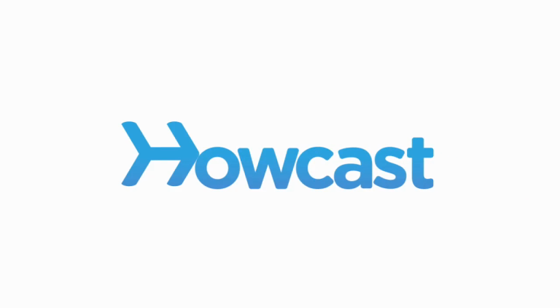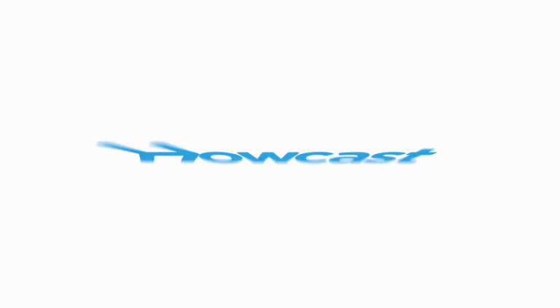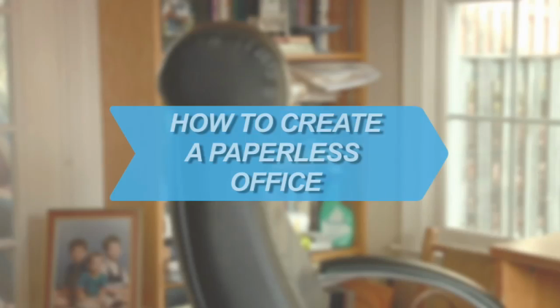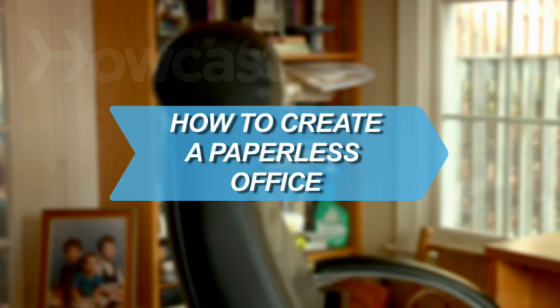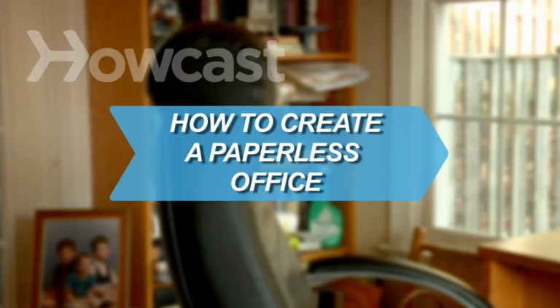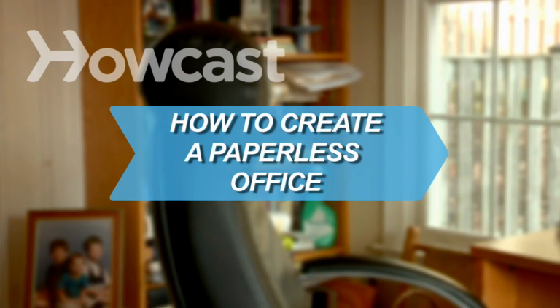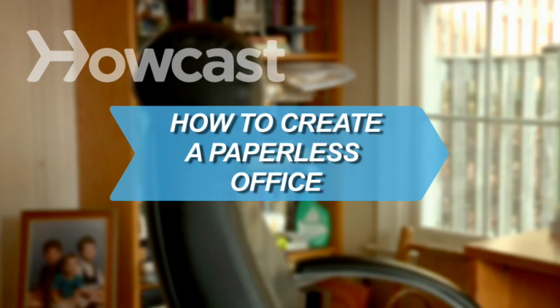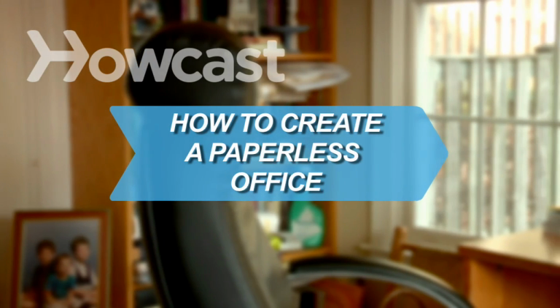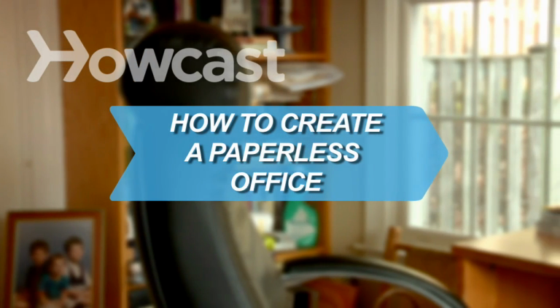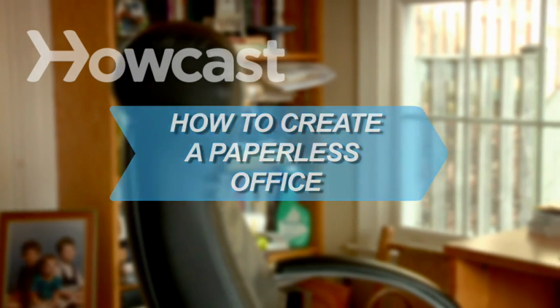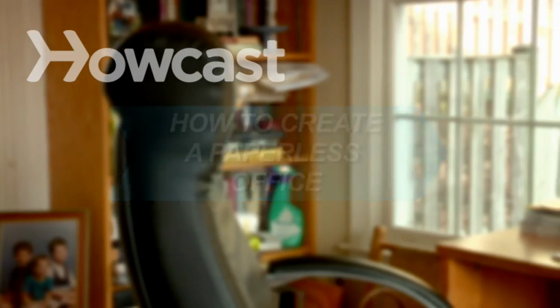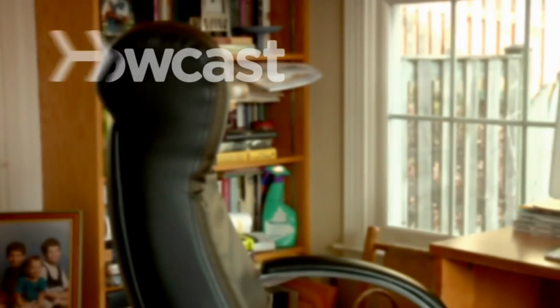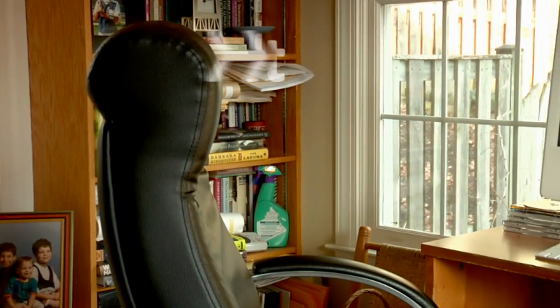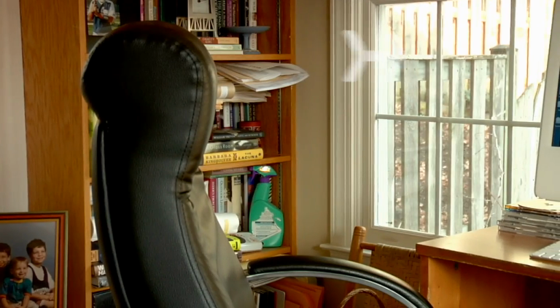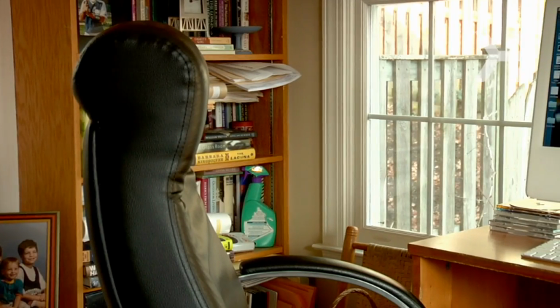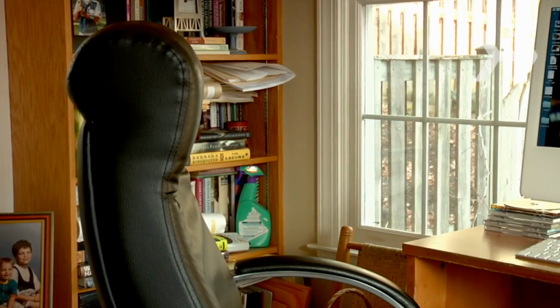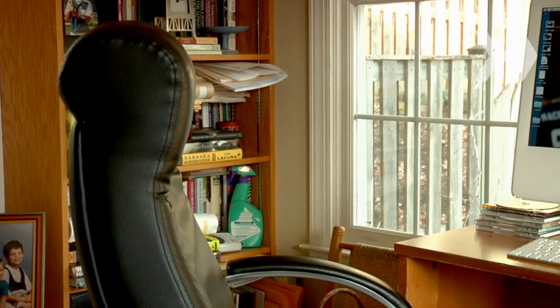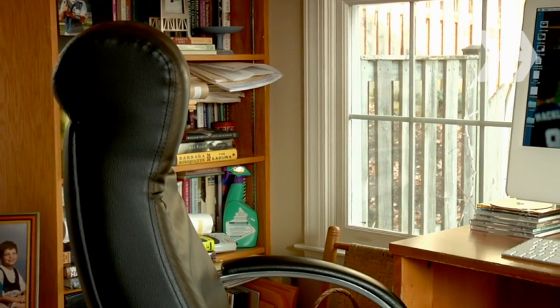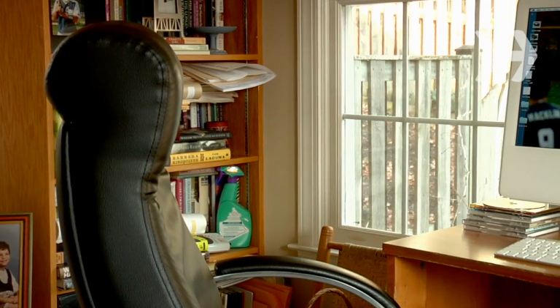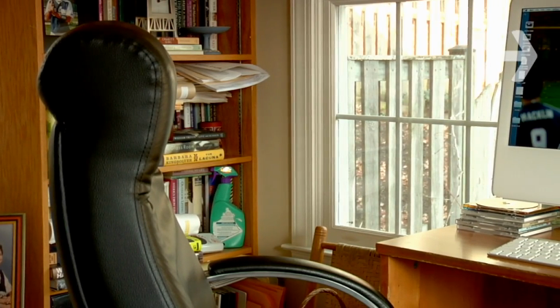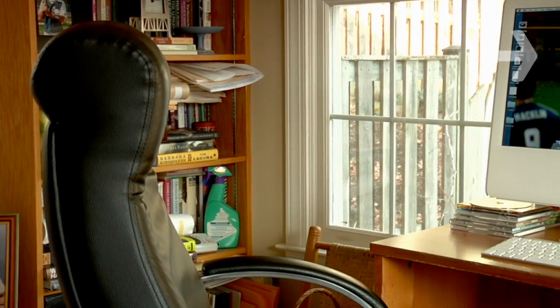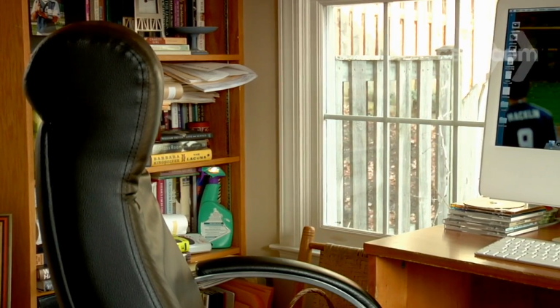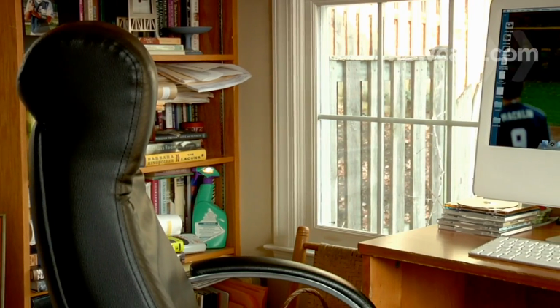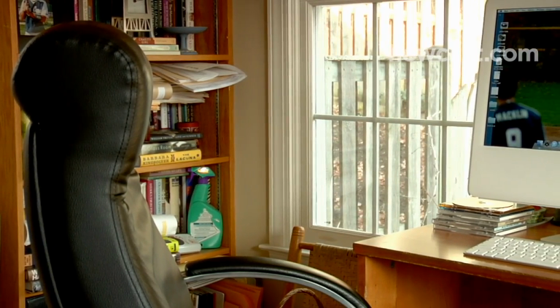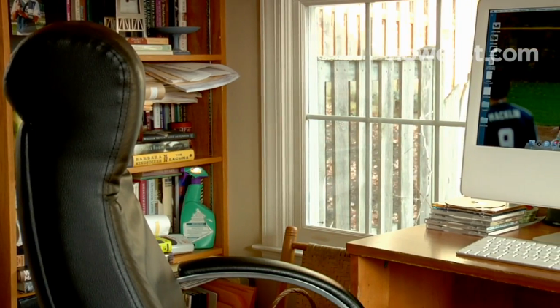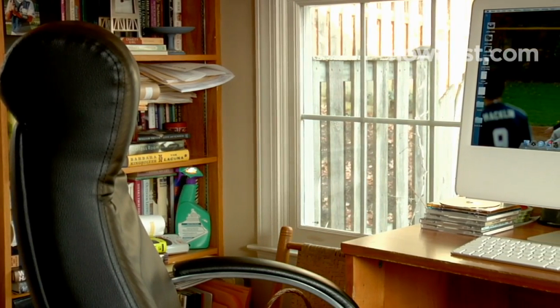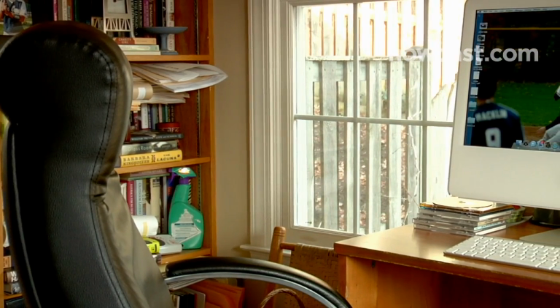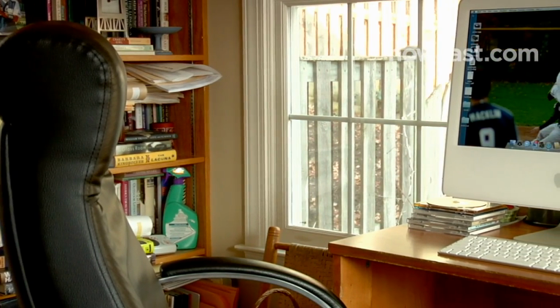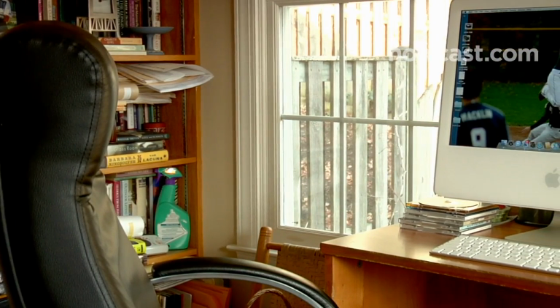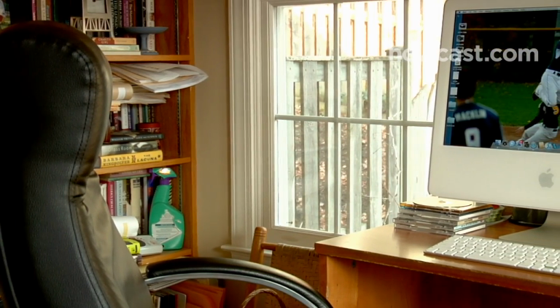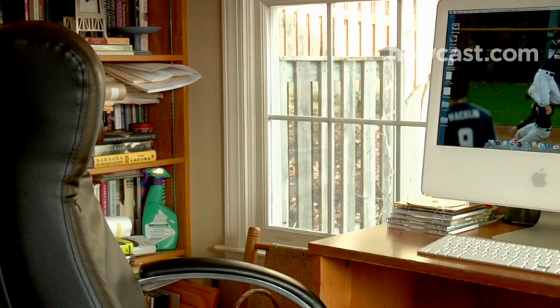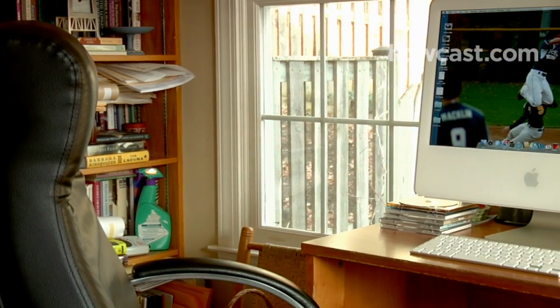How to Create a Paperless Office. Create an environmentally friendly office that keeps your life and files organized and manageable.